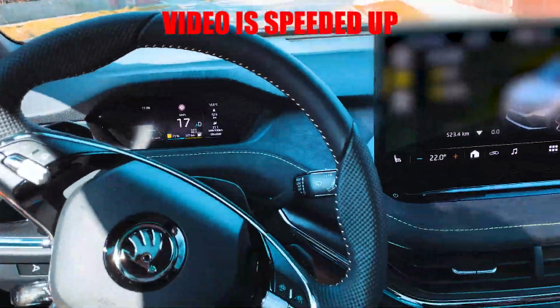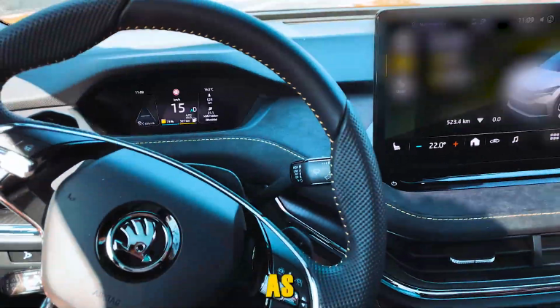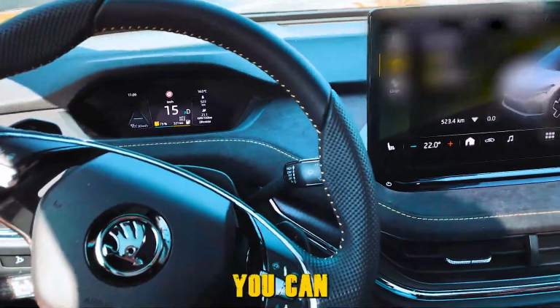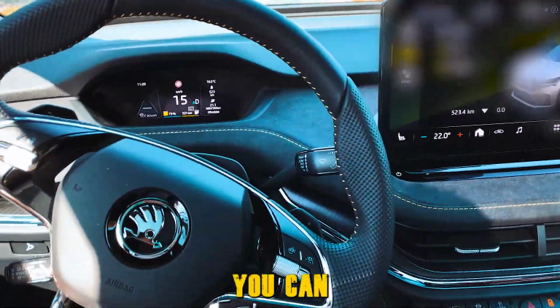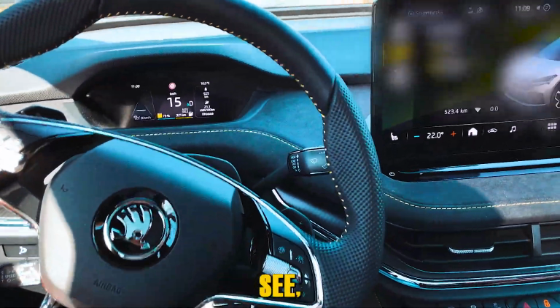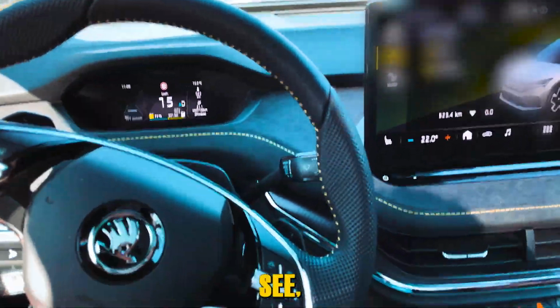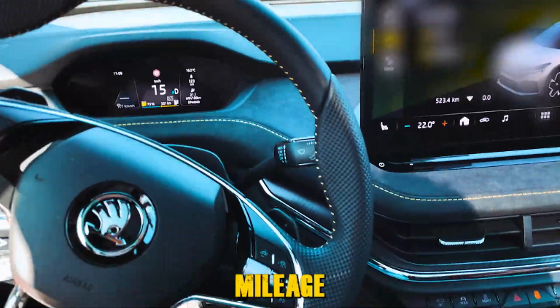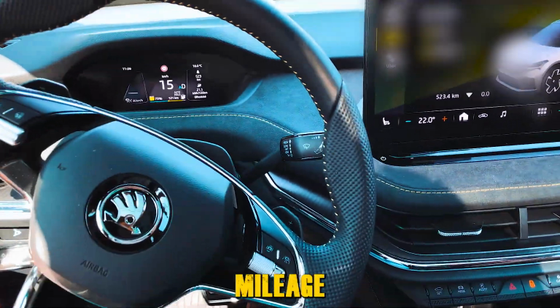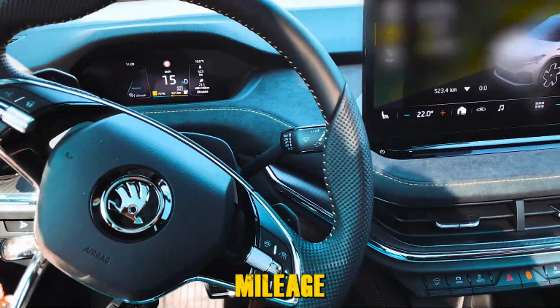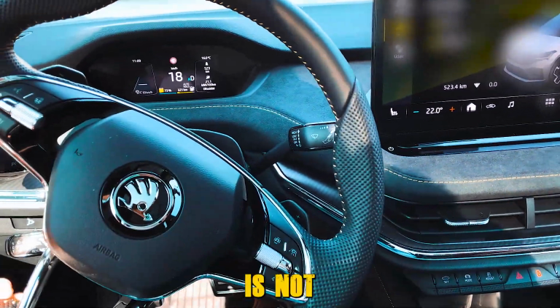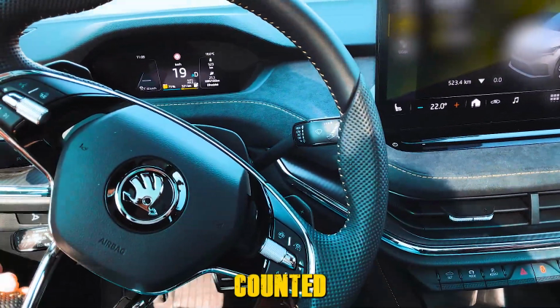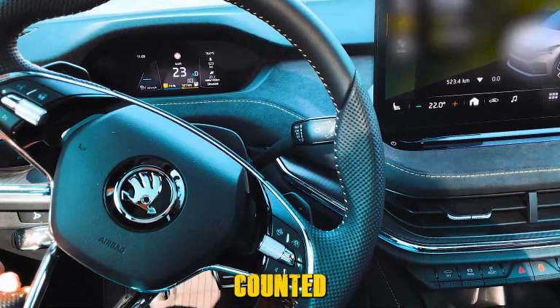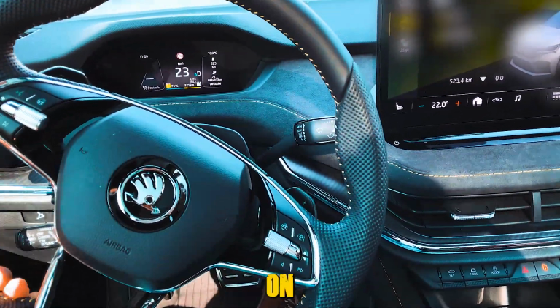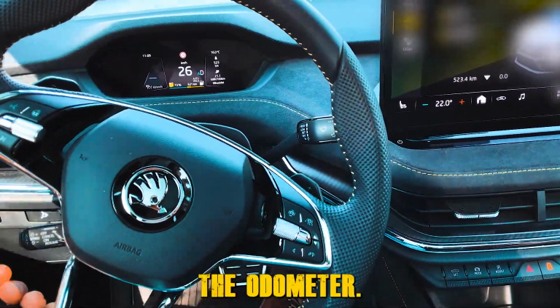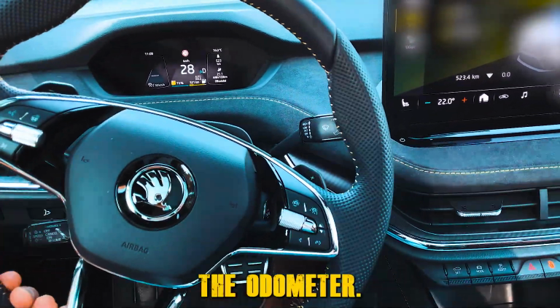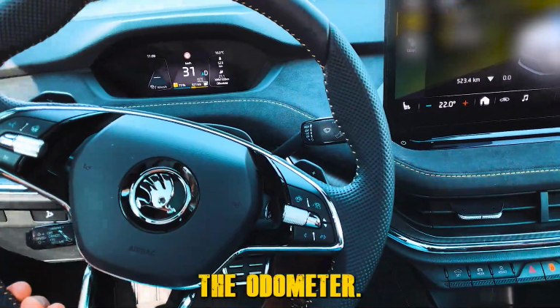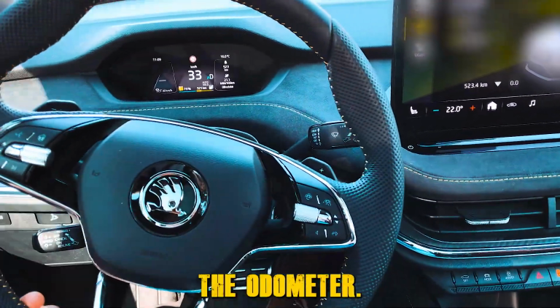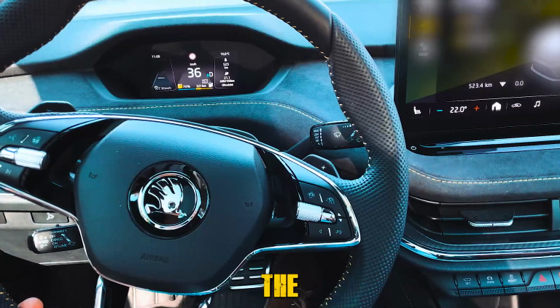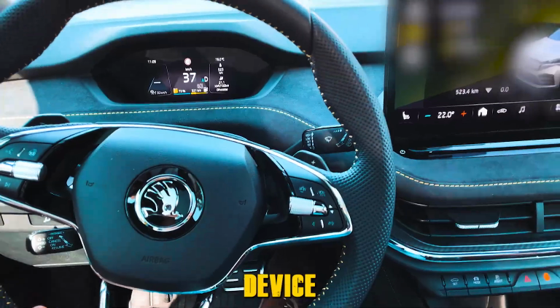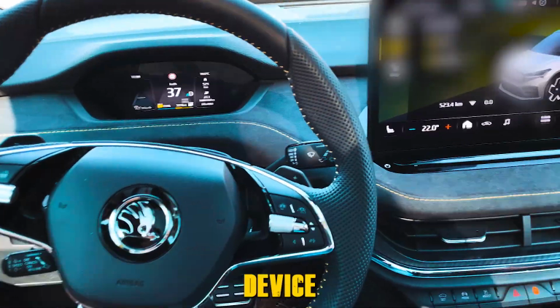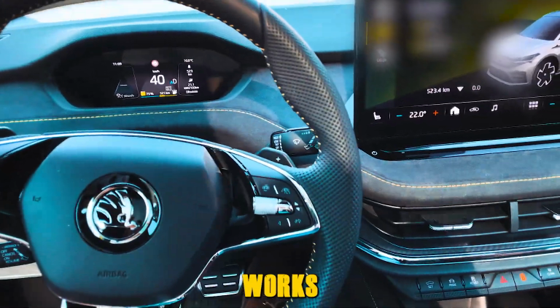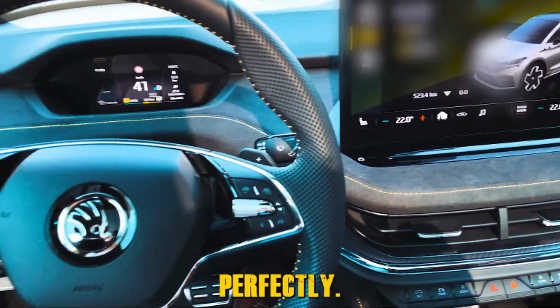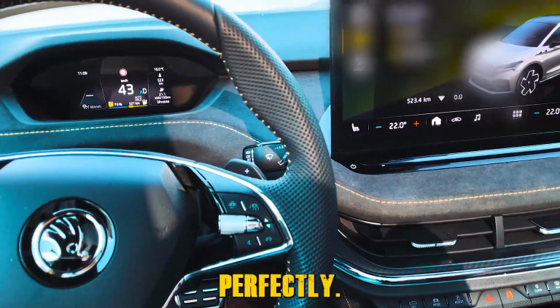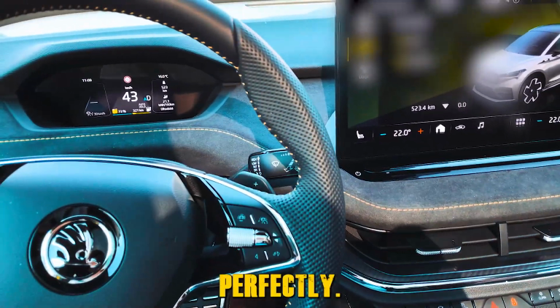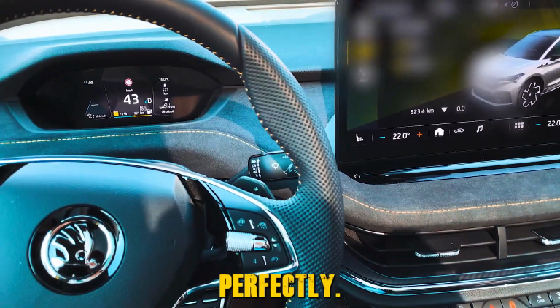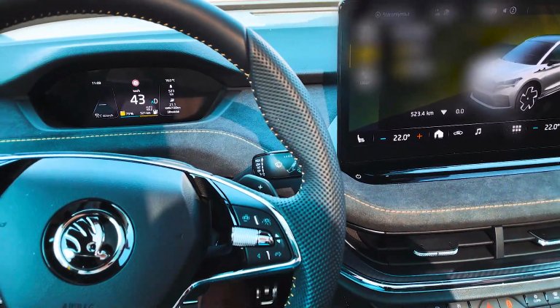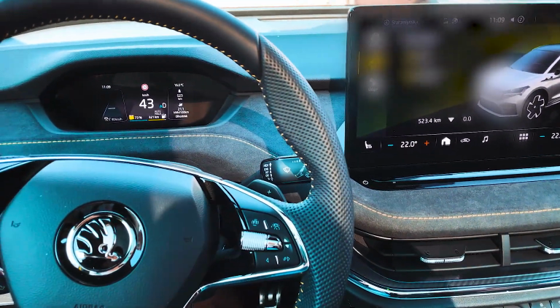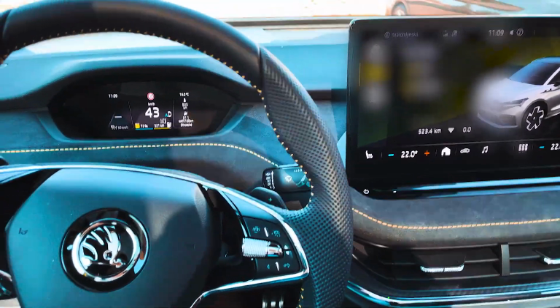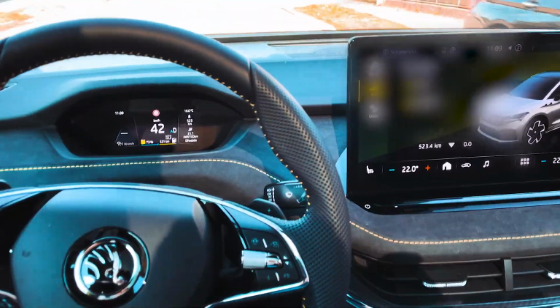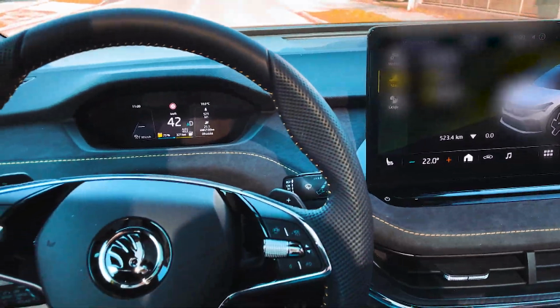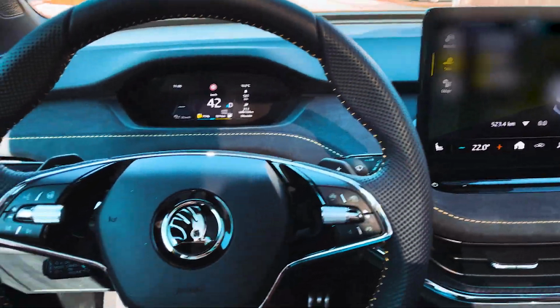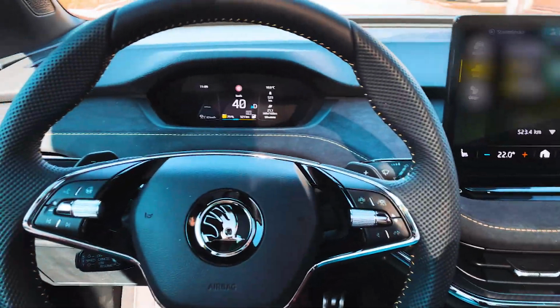As you can see, mileage is not counted on the odometer. The device works perfectly.